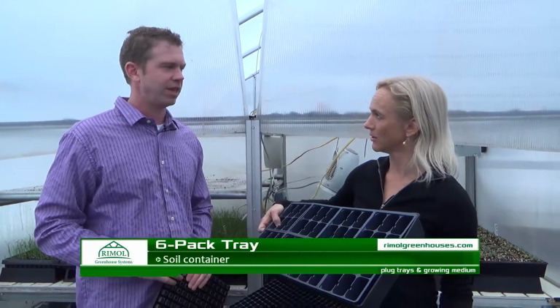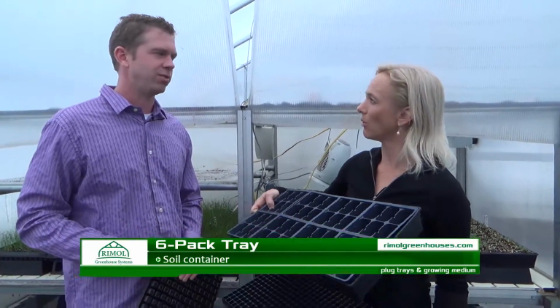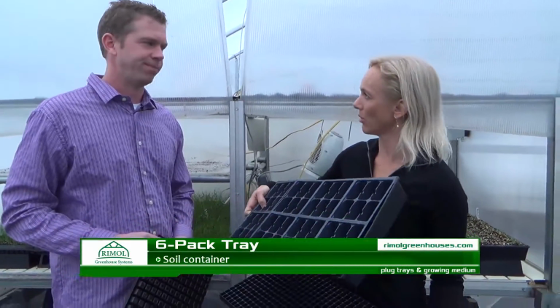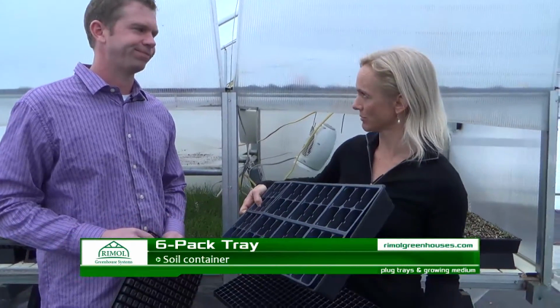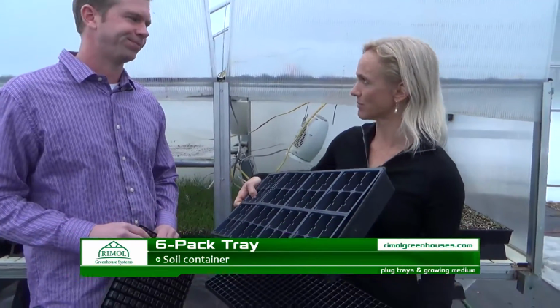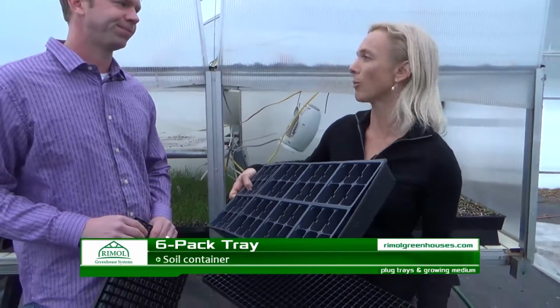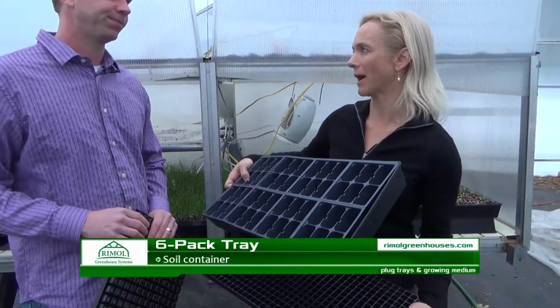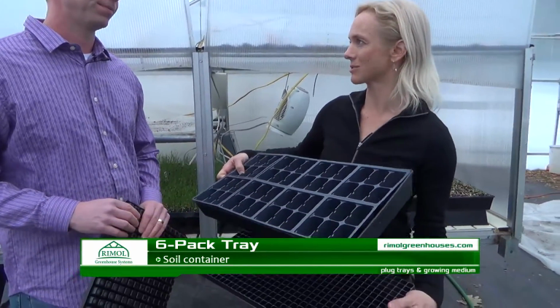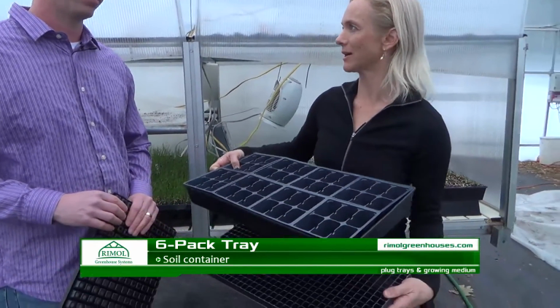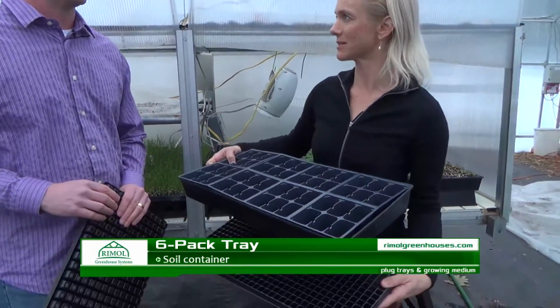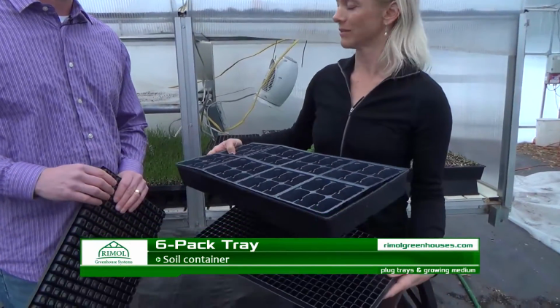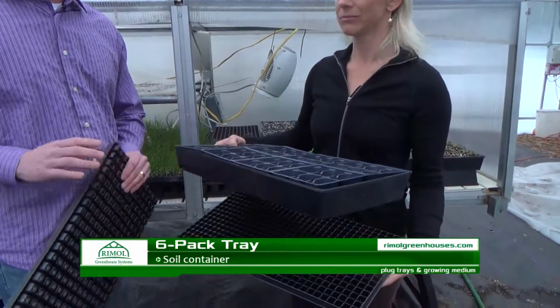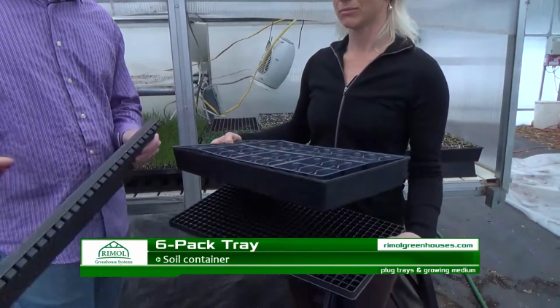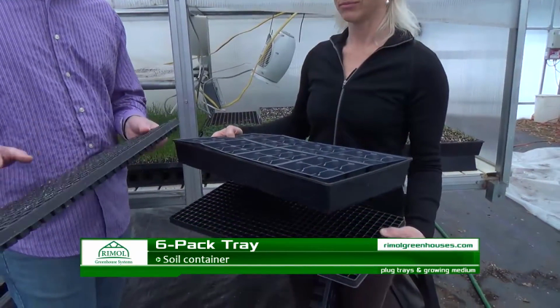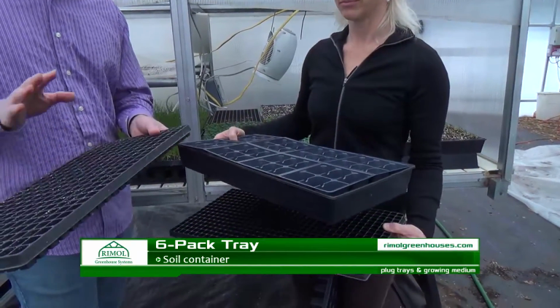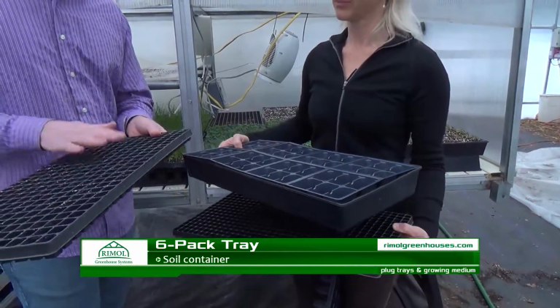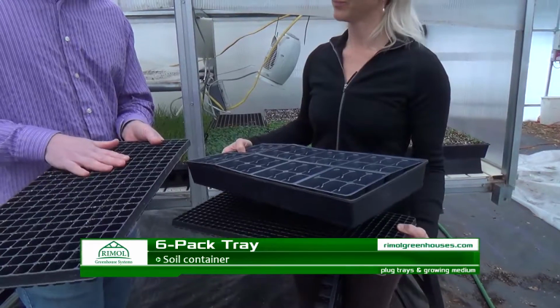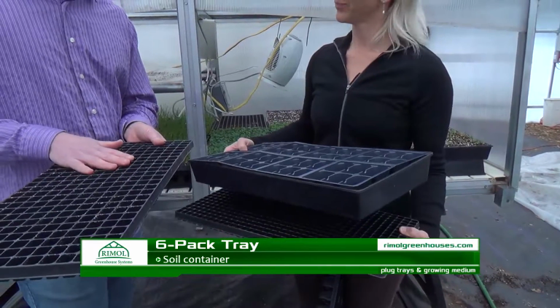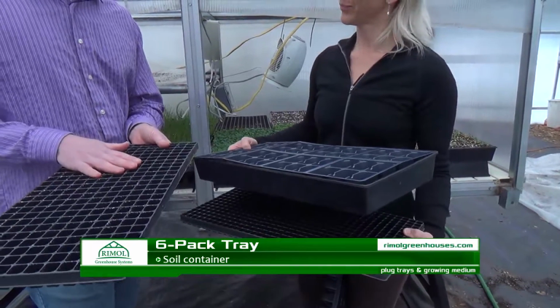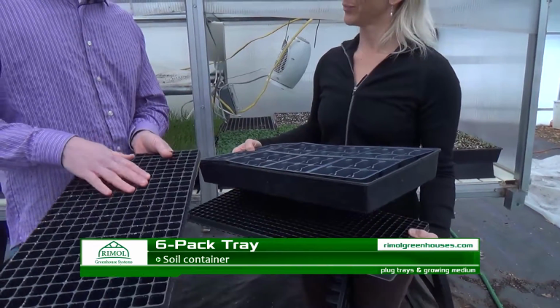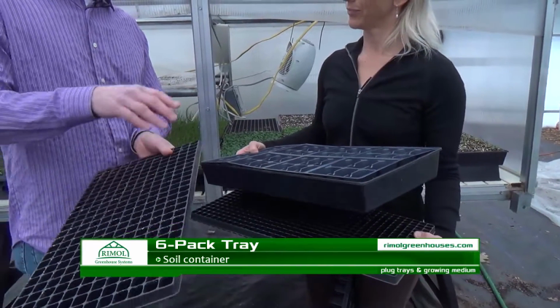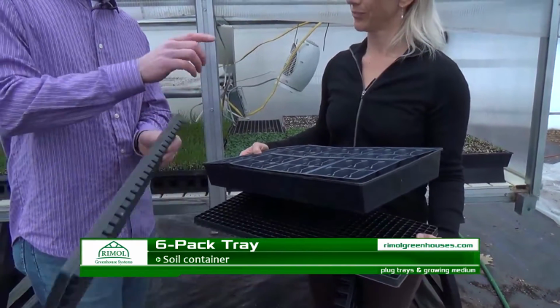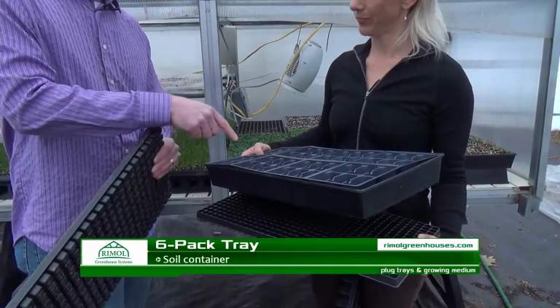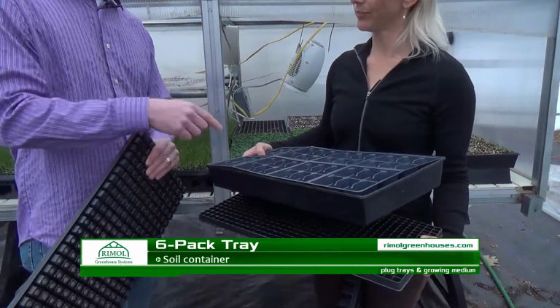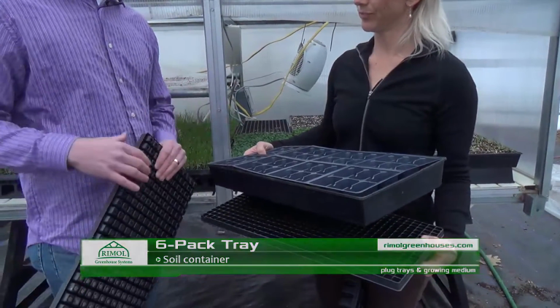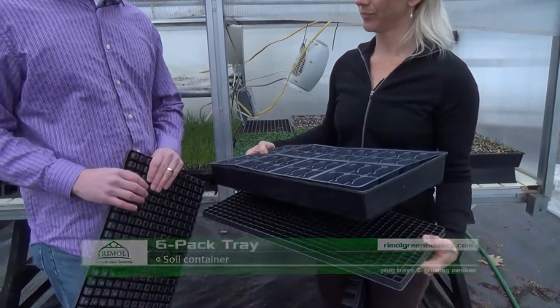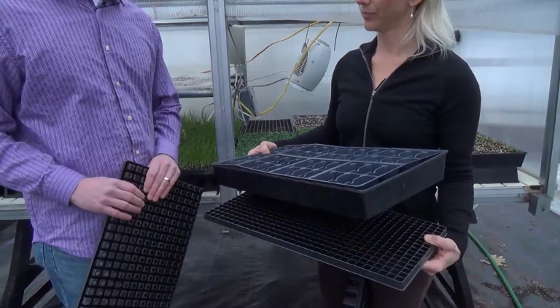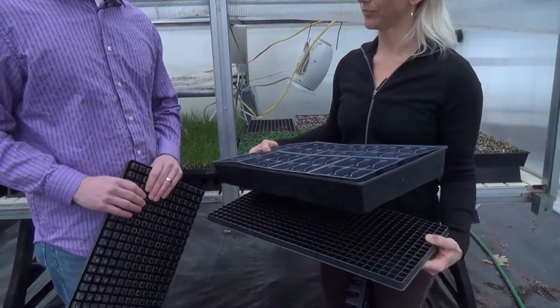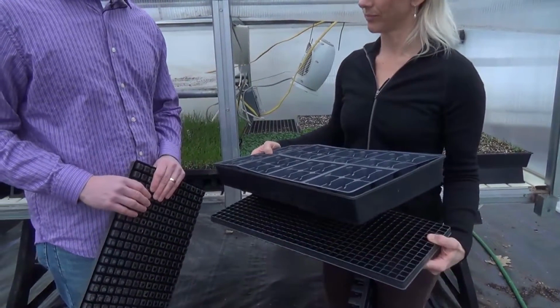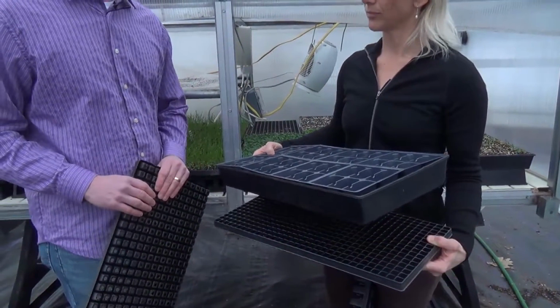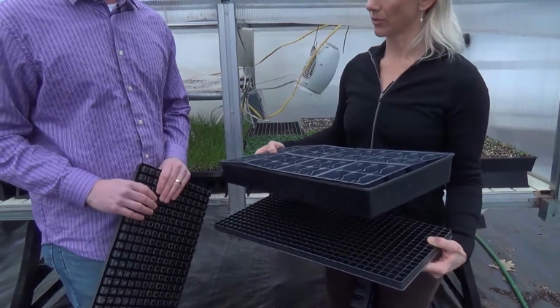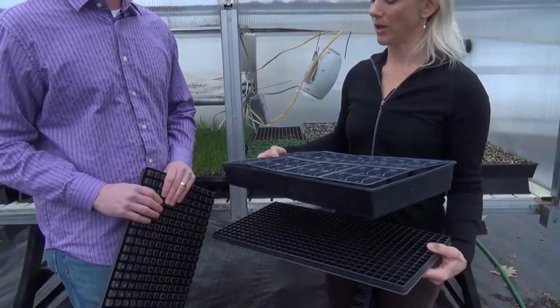That just means a longer growing time before being transplanted, typically into six packs or four packs. Usually the 288s go right into the six packs.